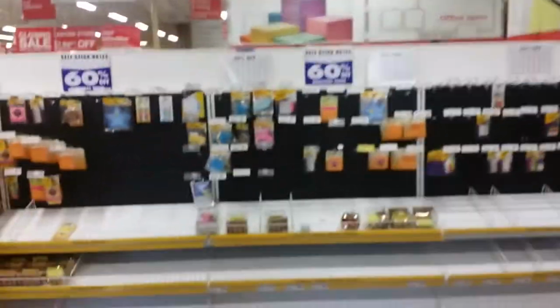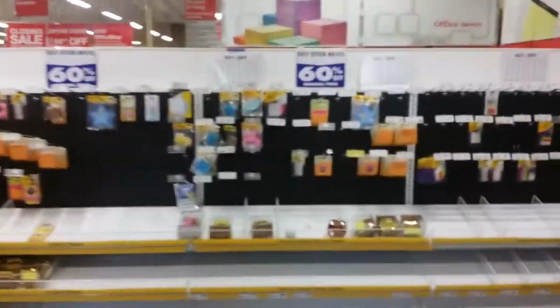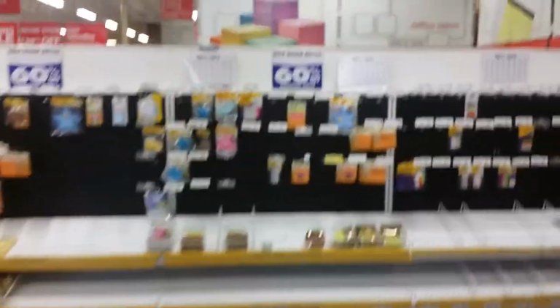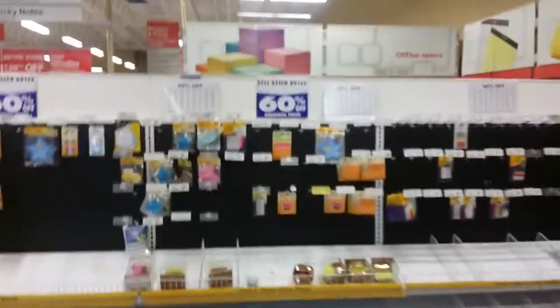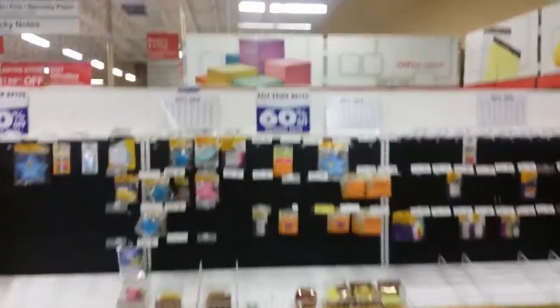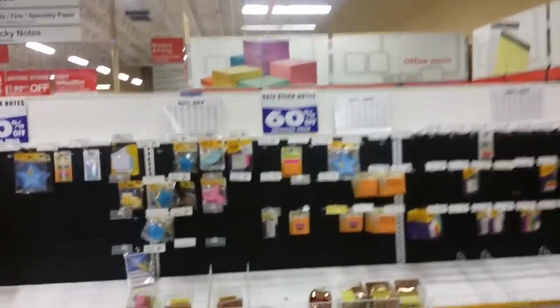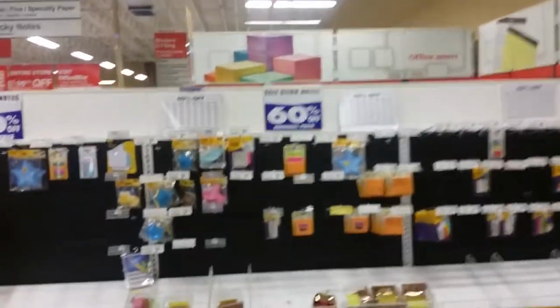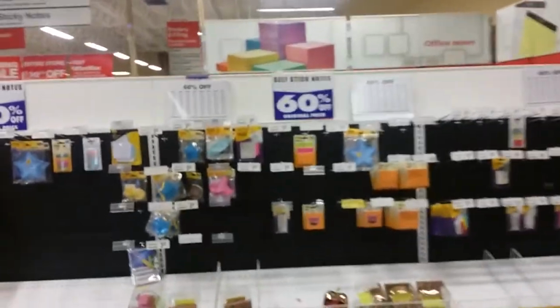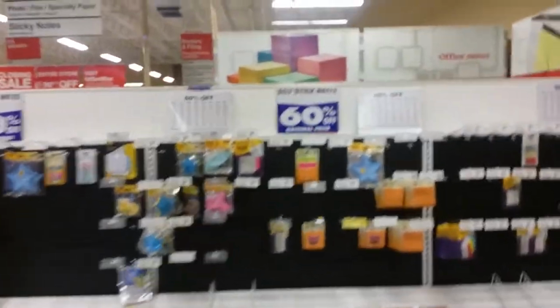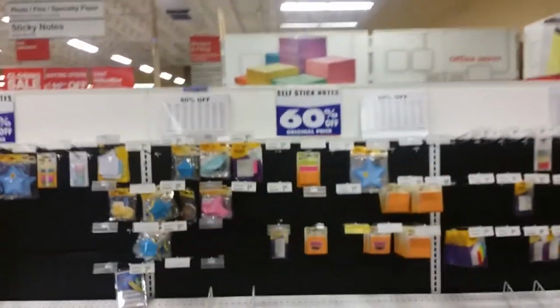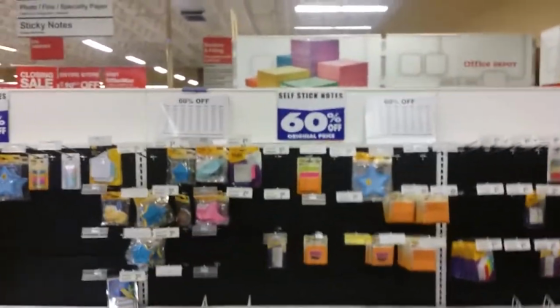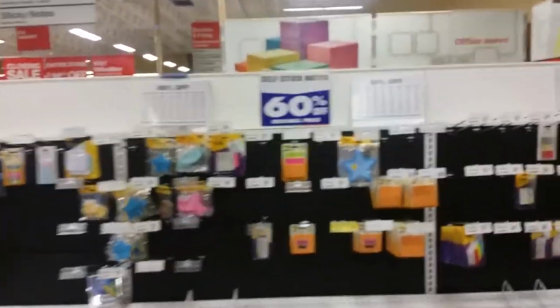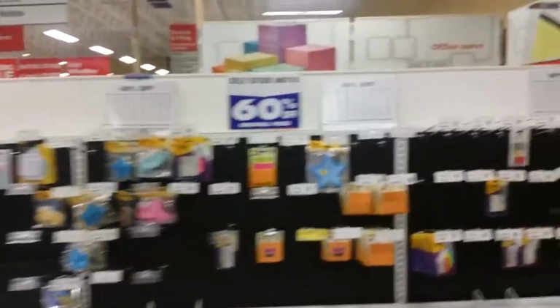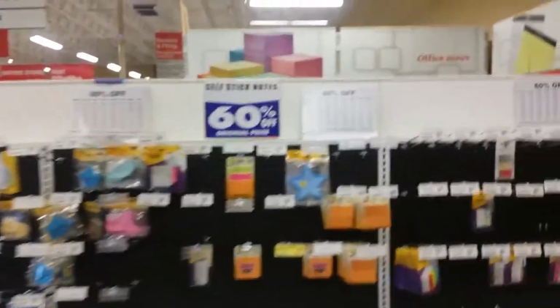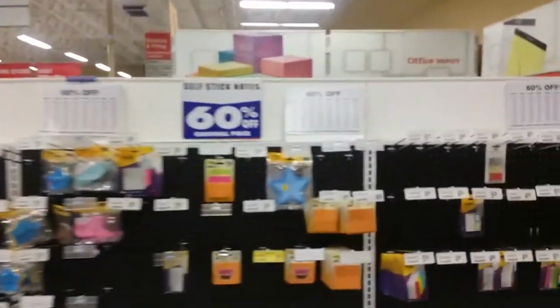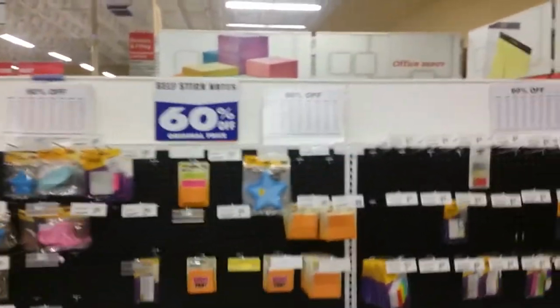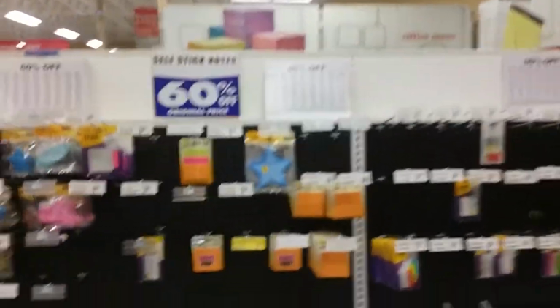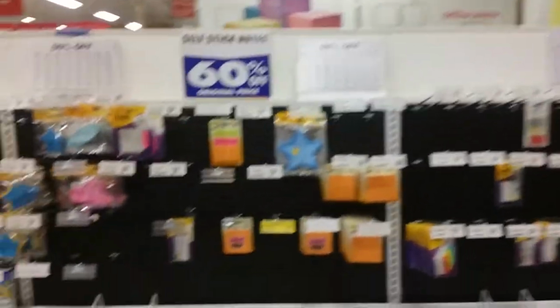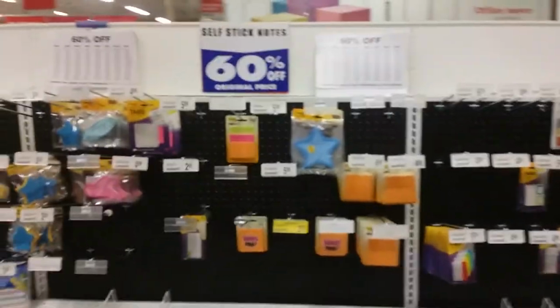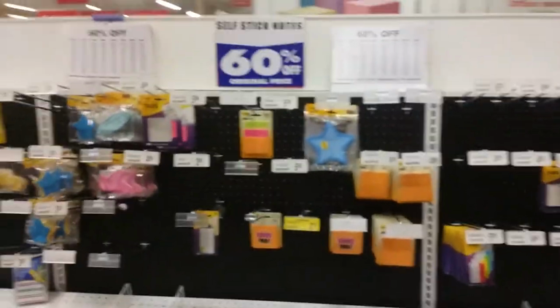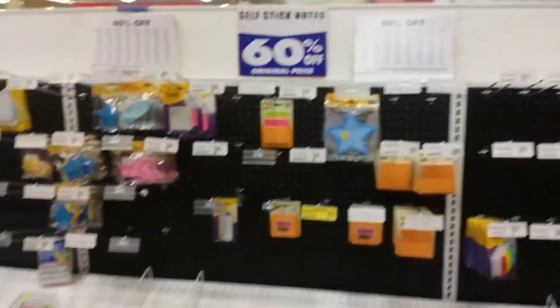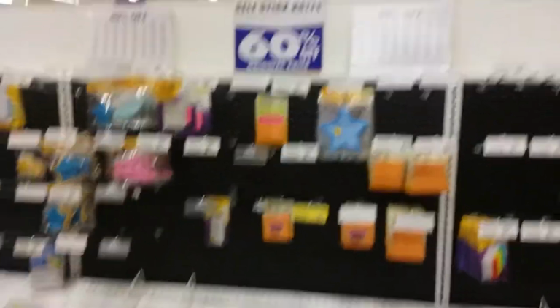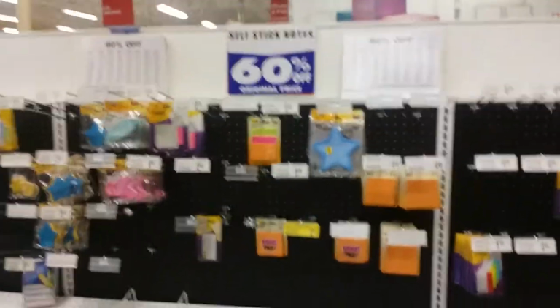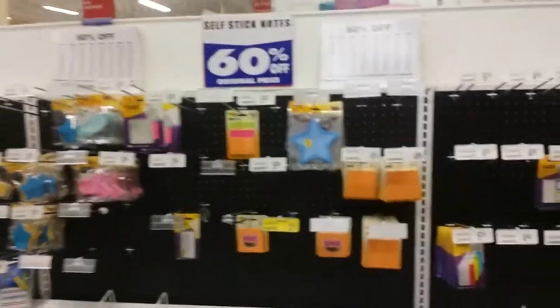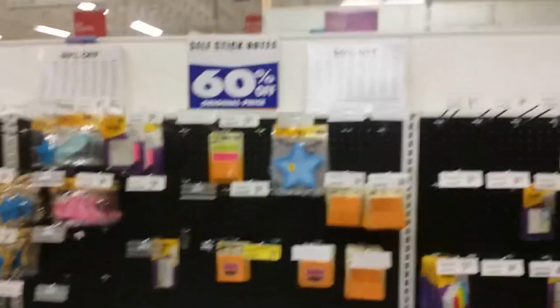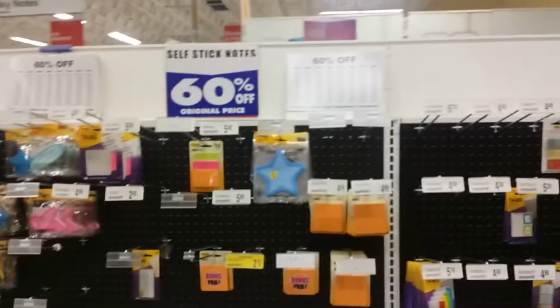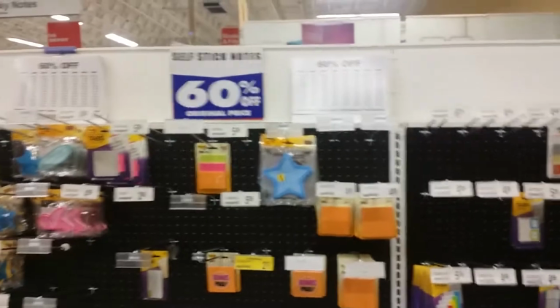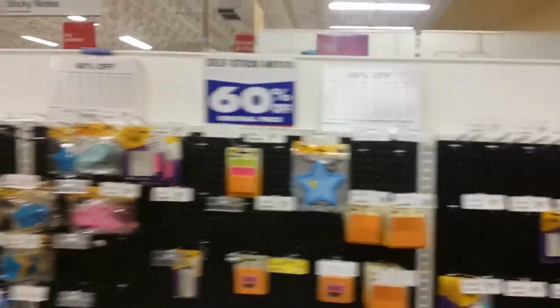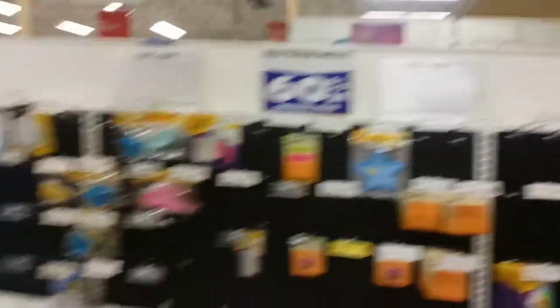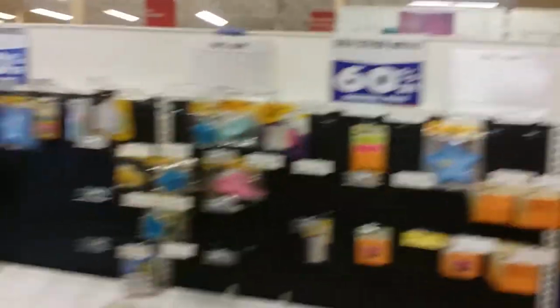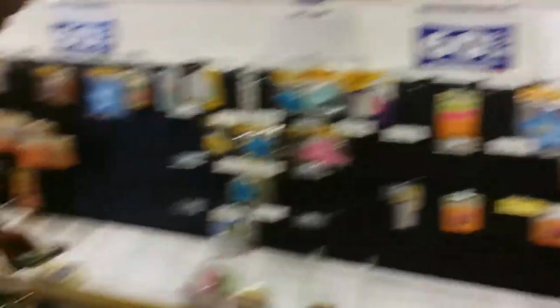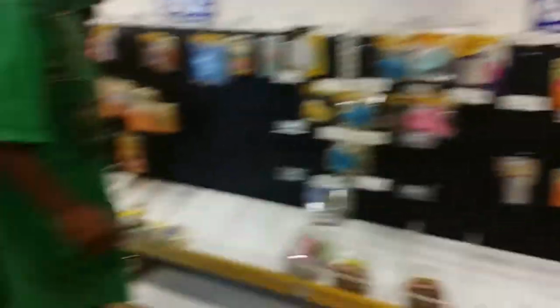School supplies again, 60% off — not too bad. Little sticky notes and whatnot.